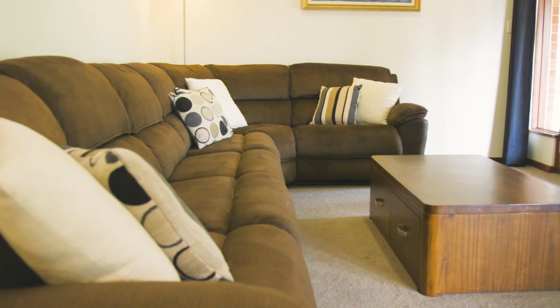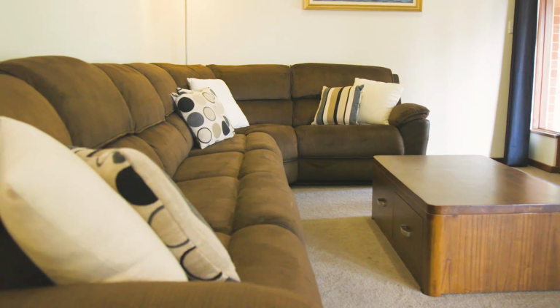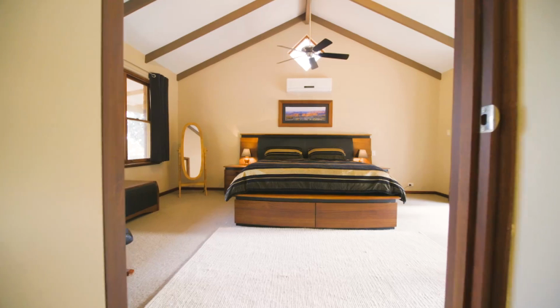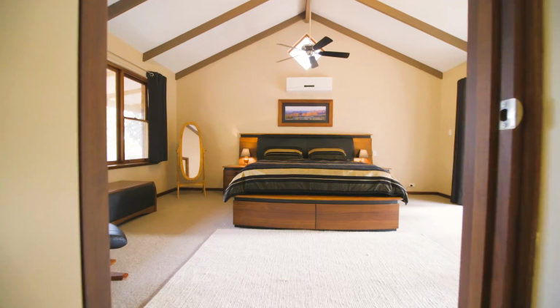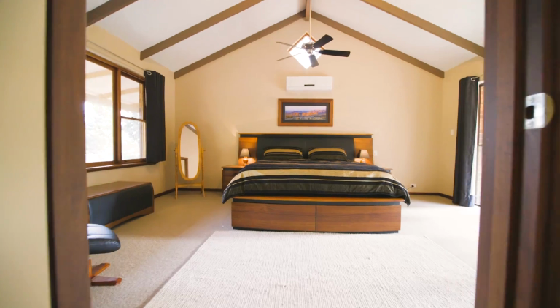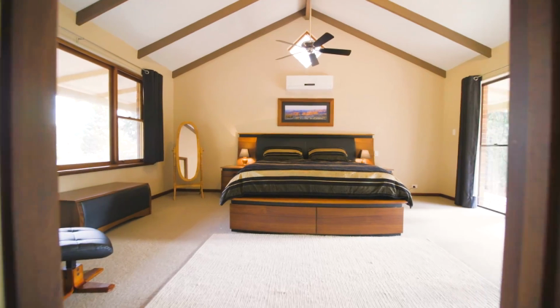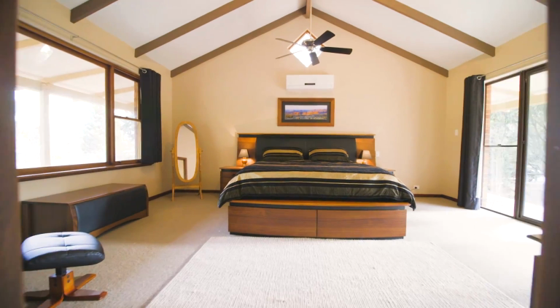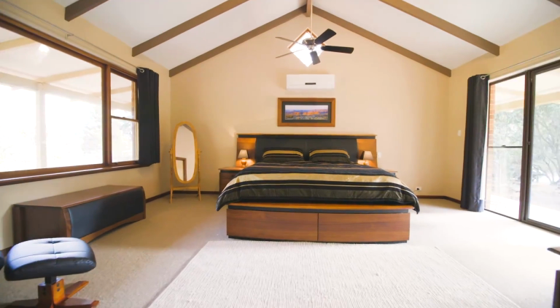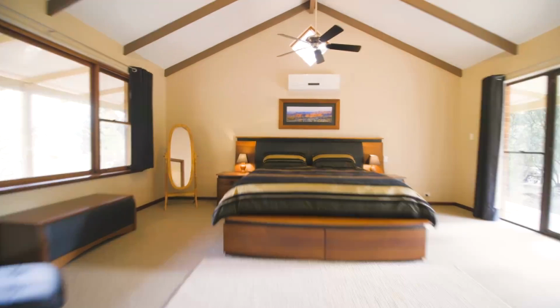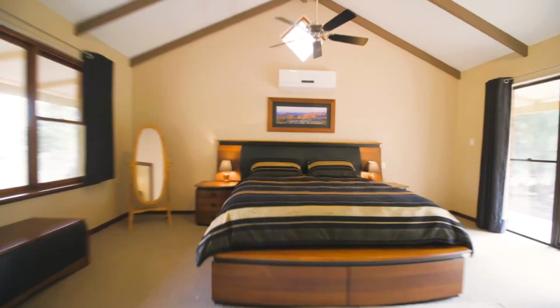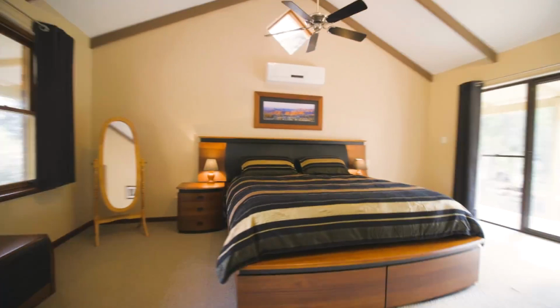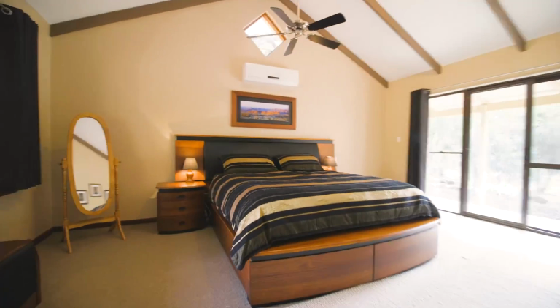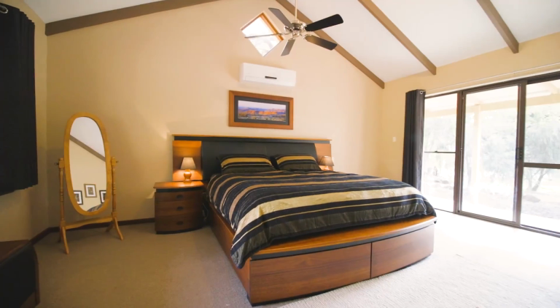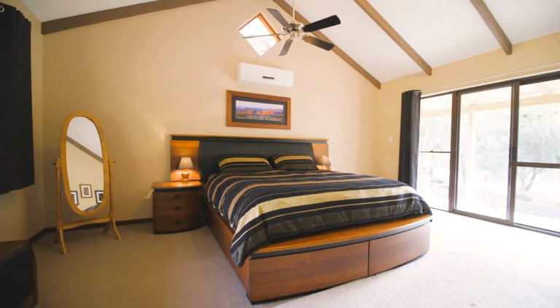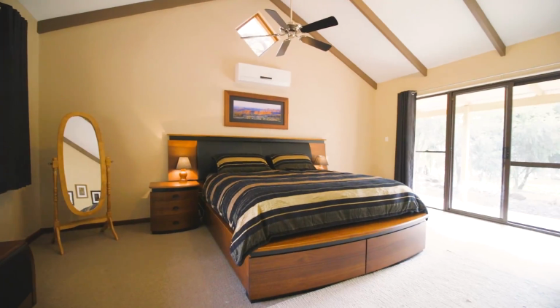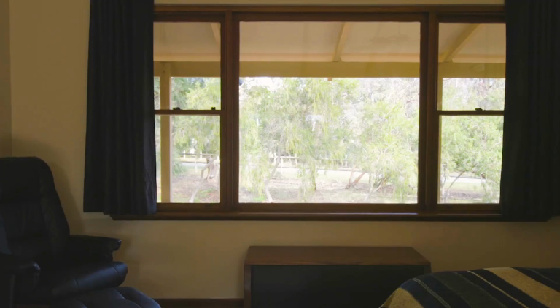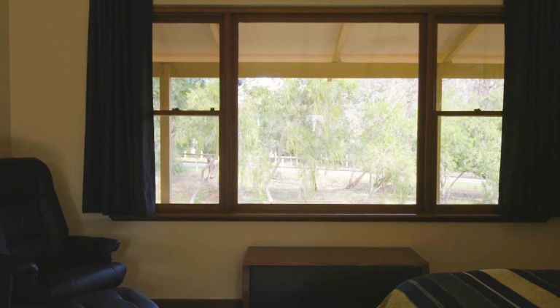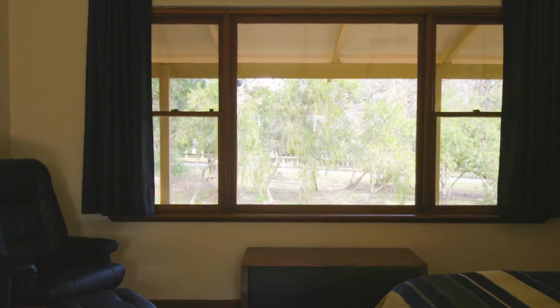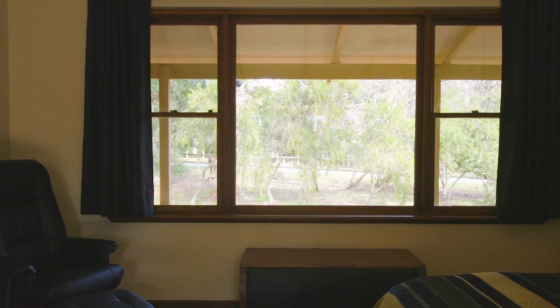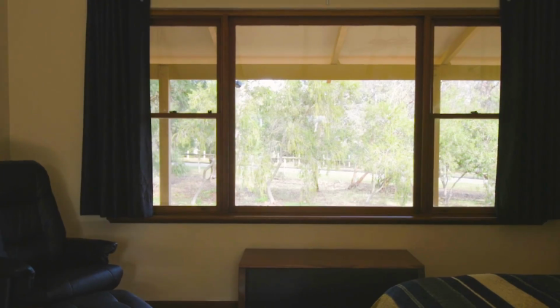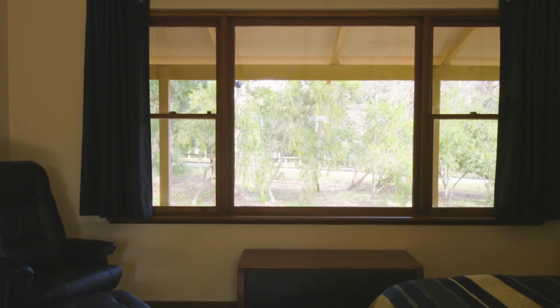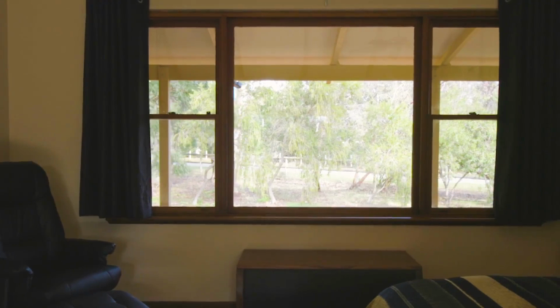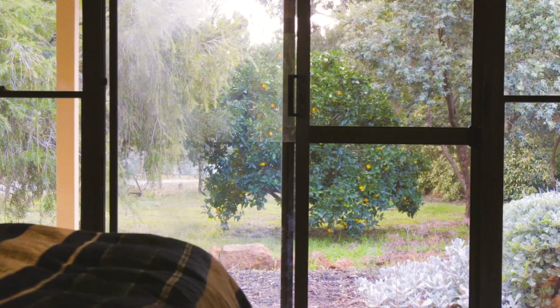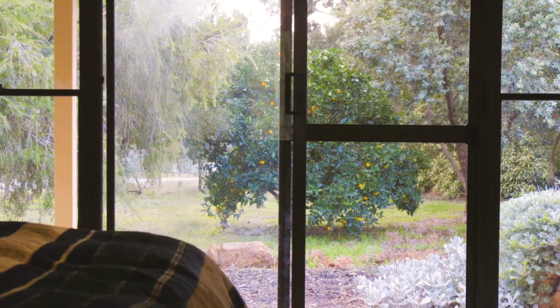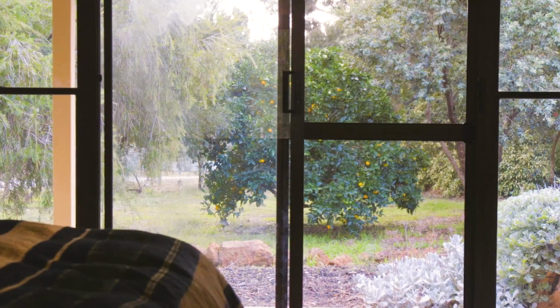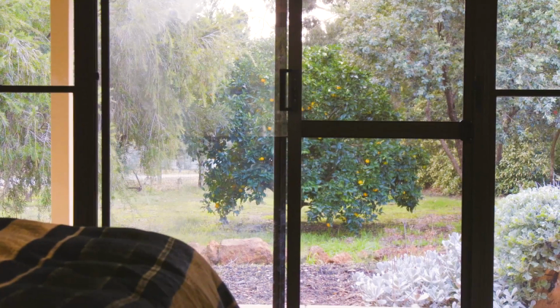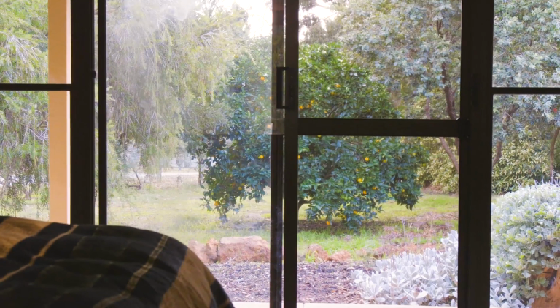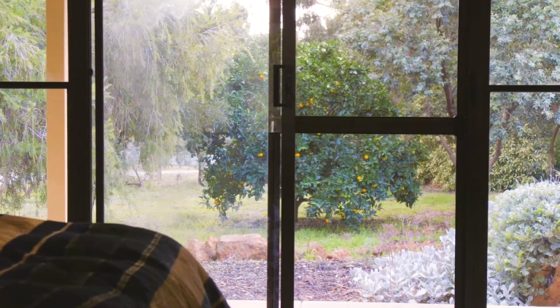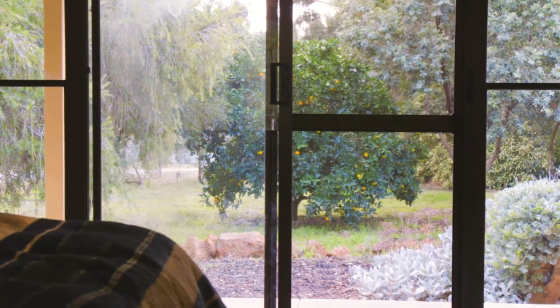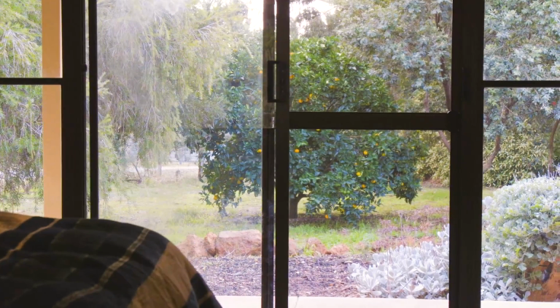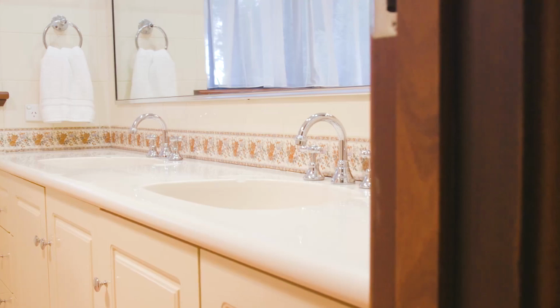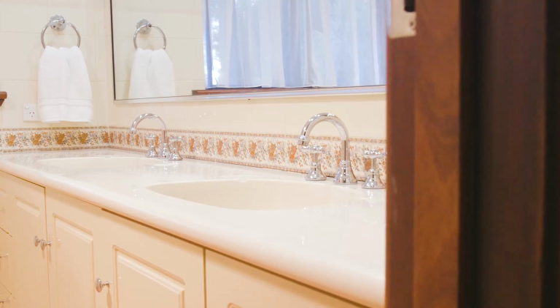This master suite is enormous. It enjoys a tranquil outlook to the front yard and also towards the backyard.